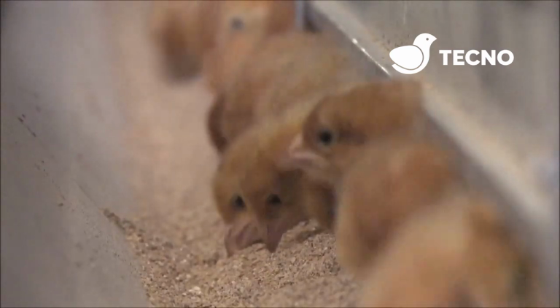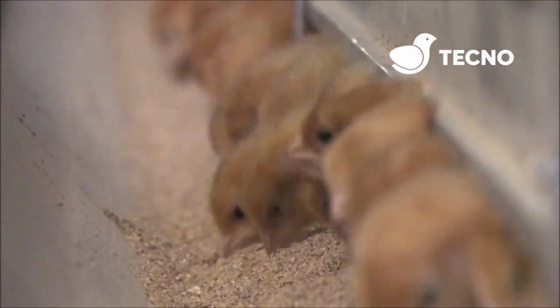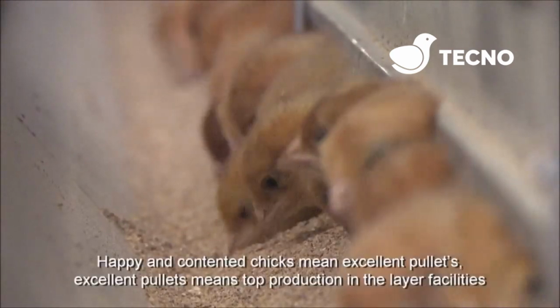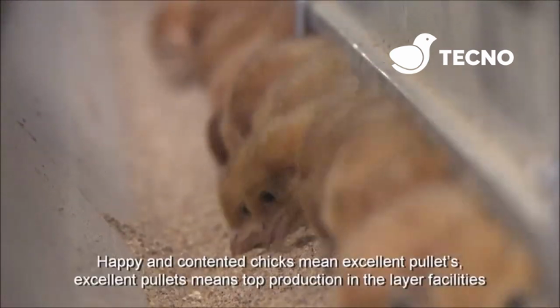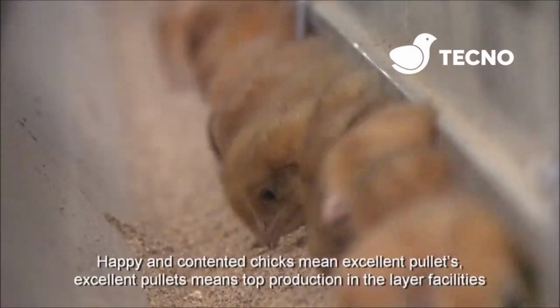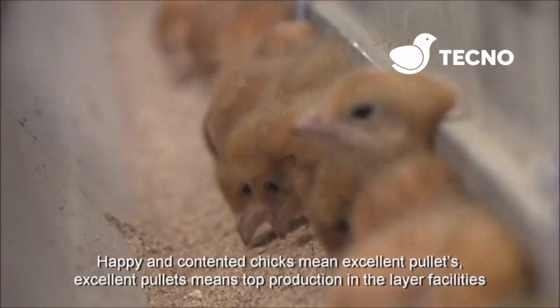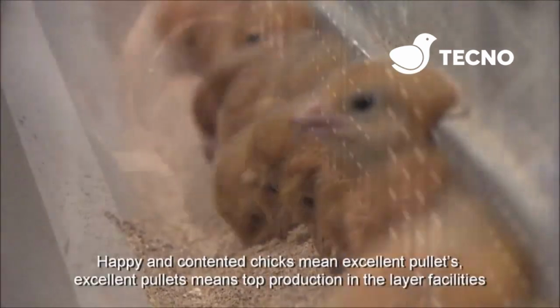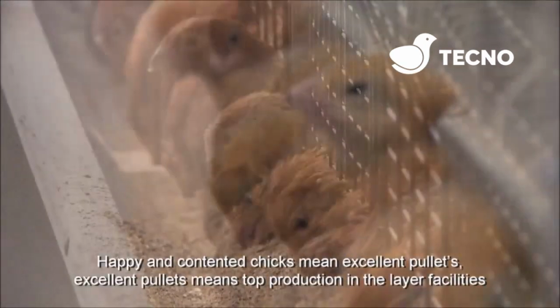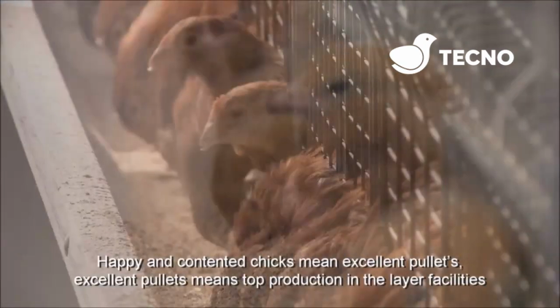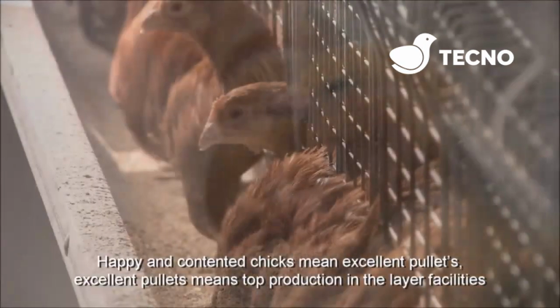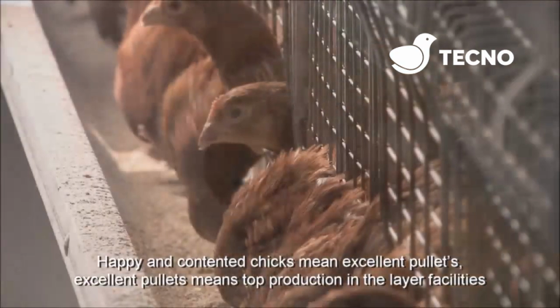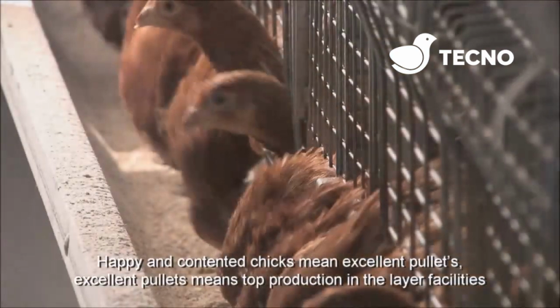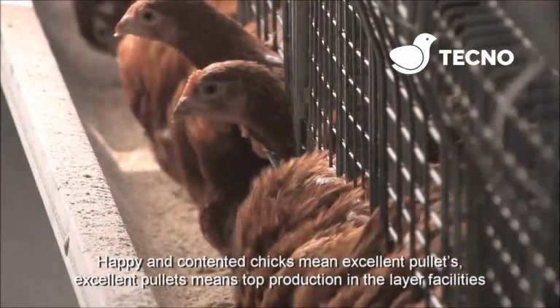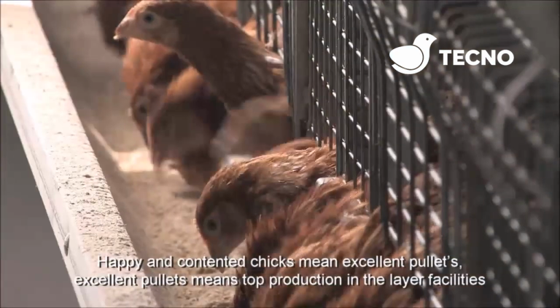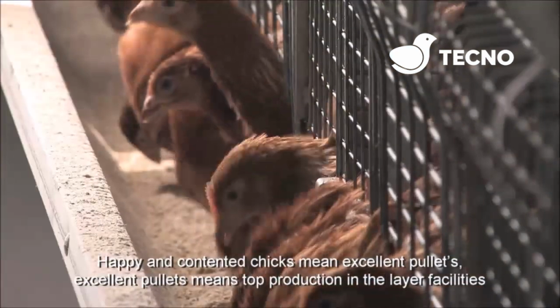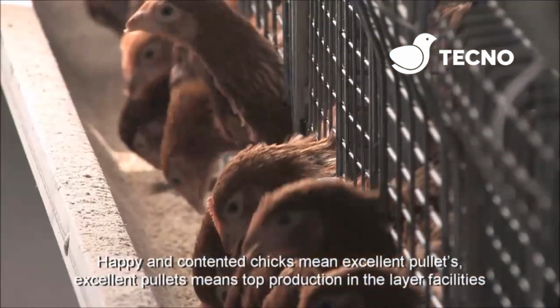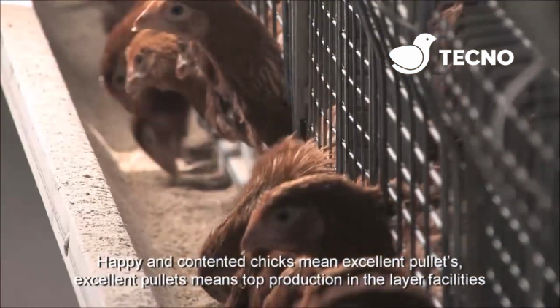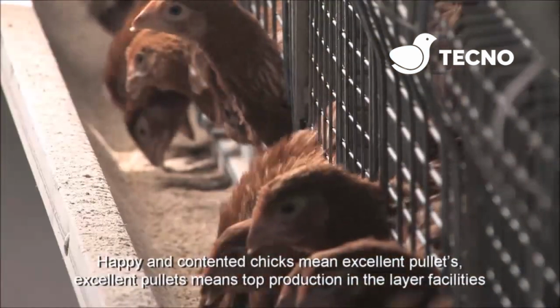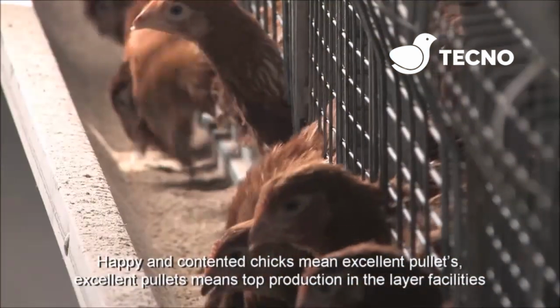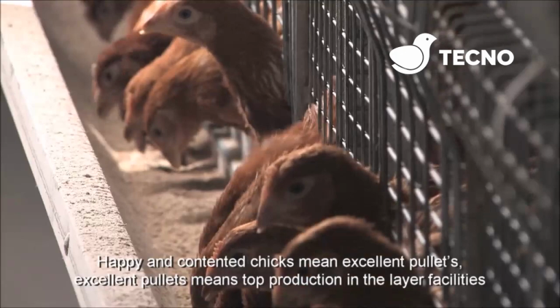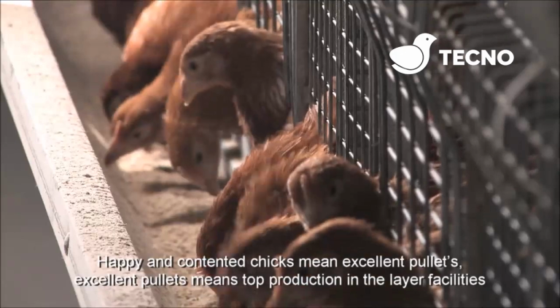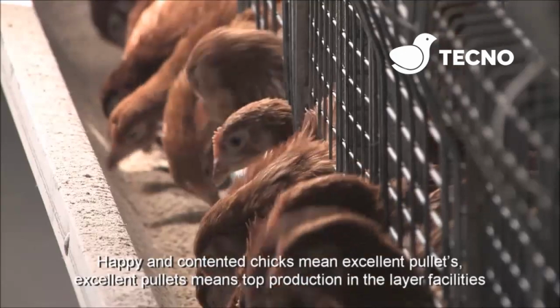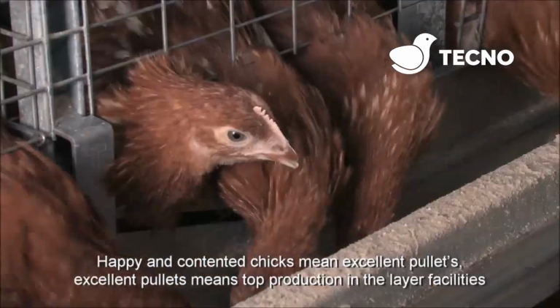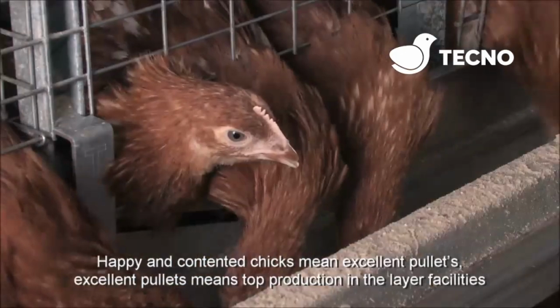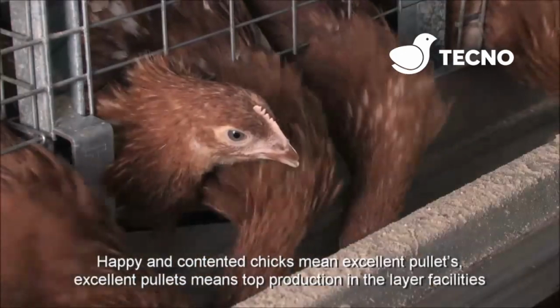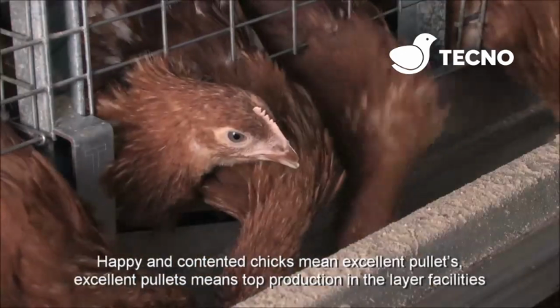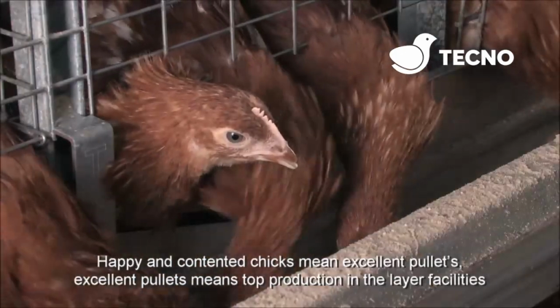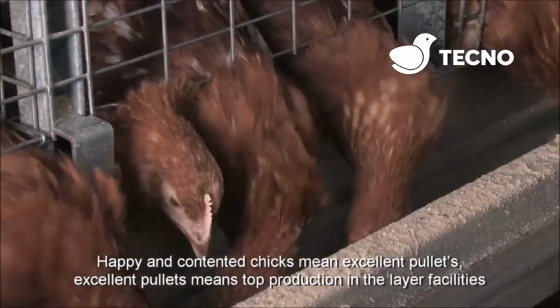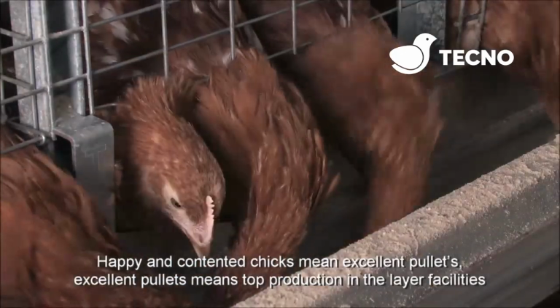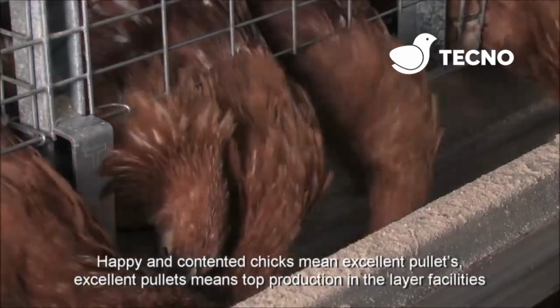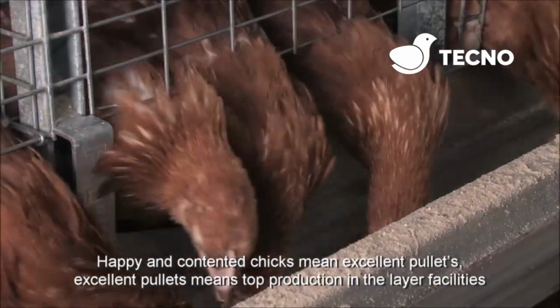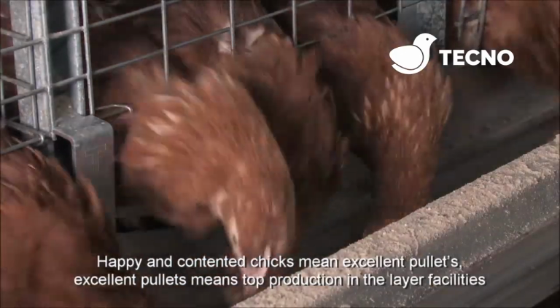Happy and contented chicks mean excellent pullets. Excellent pullets means top production in the layer facilities.